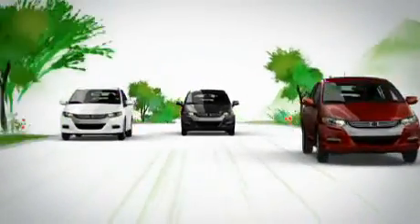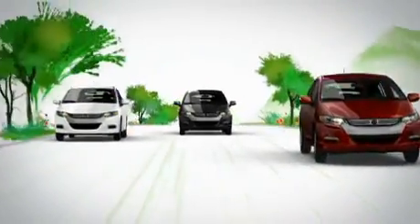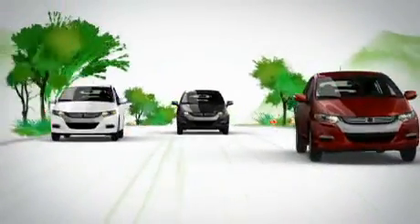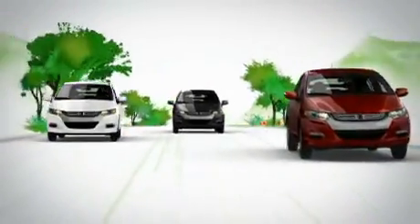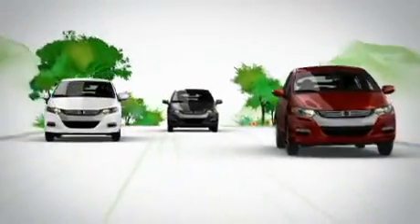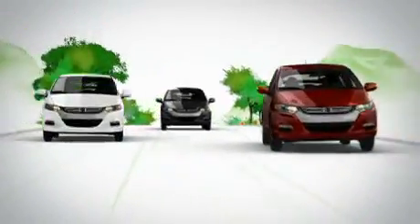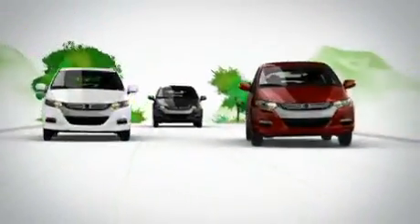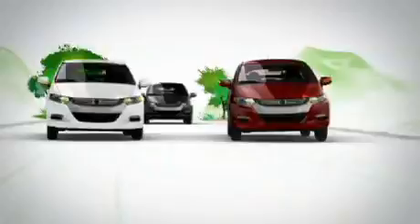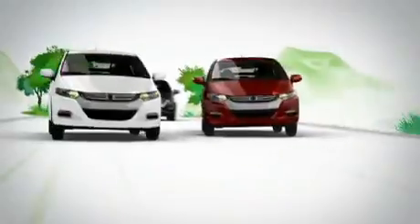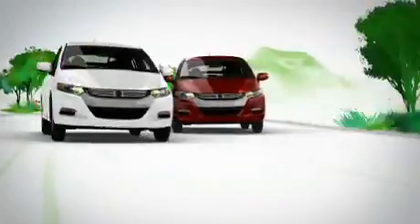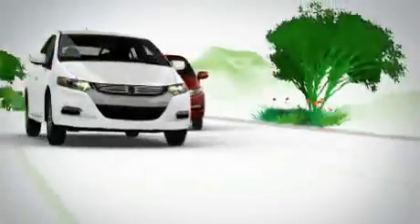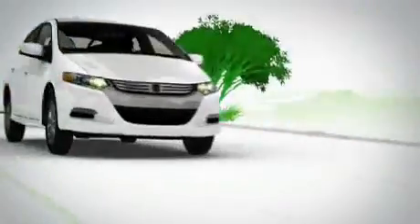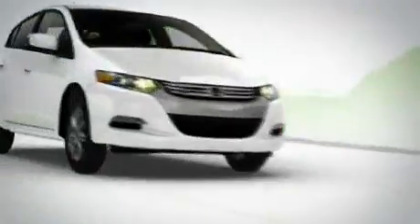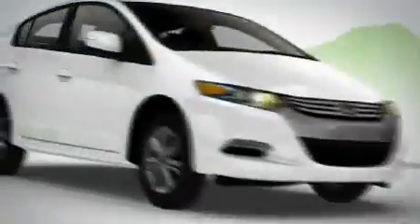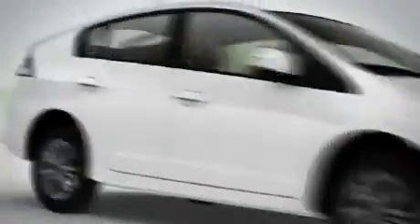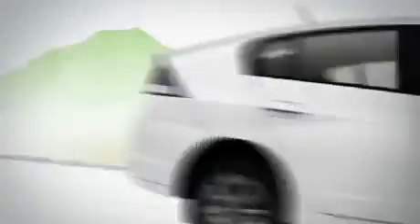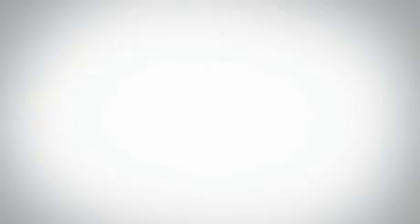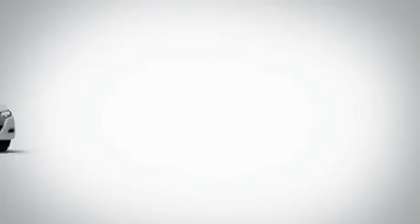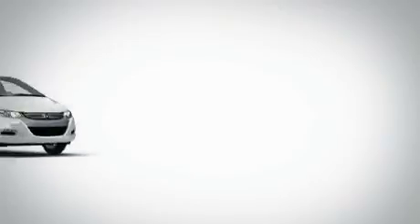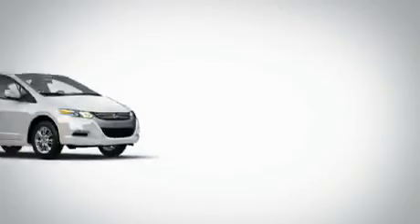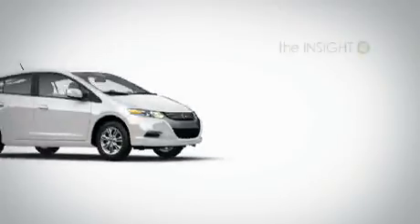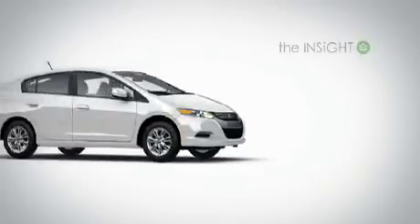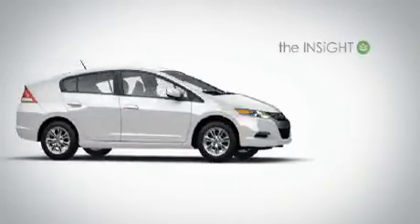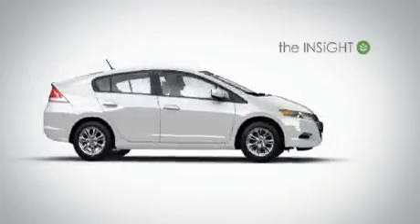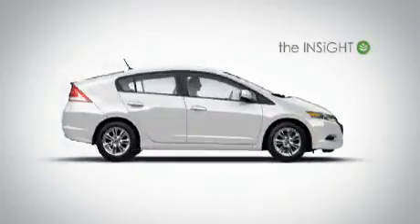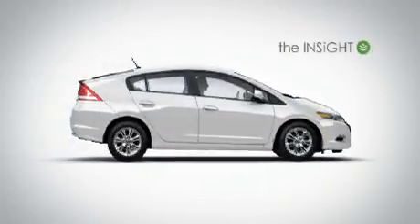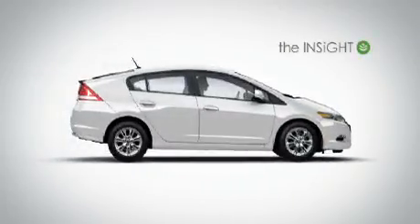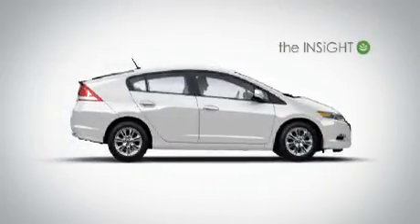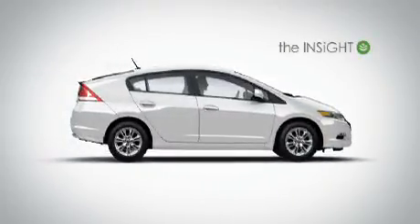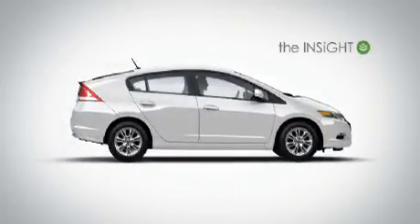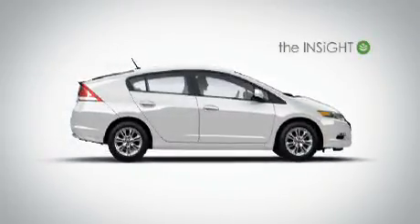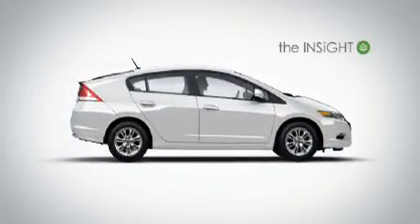The Insight — a new hybrid designed and priced for us all. From Honda, for everyone.